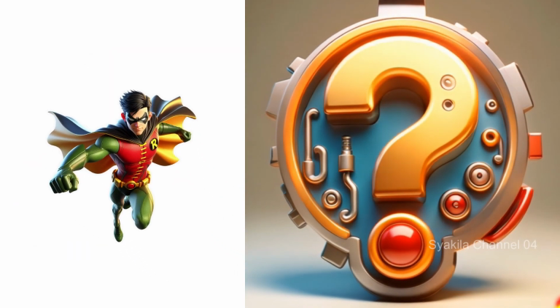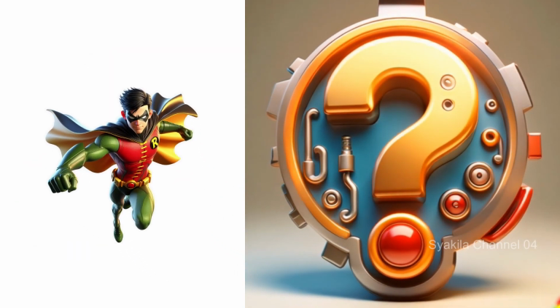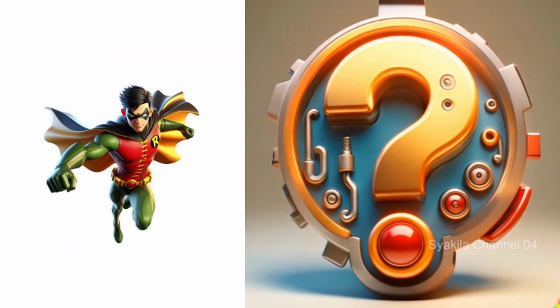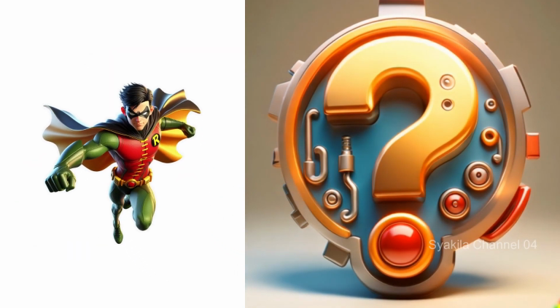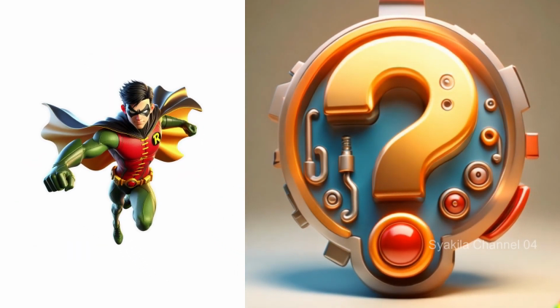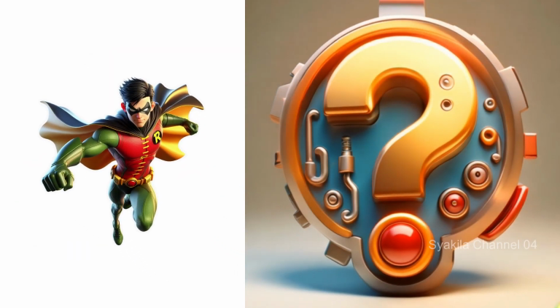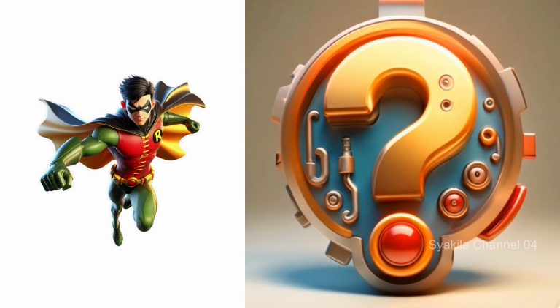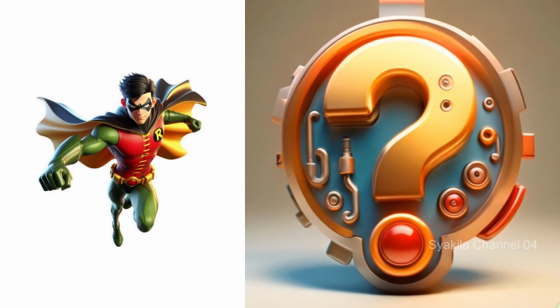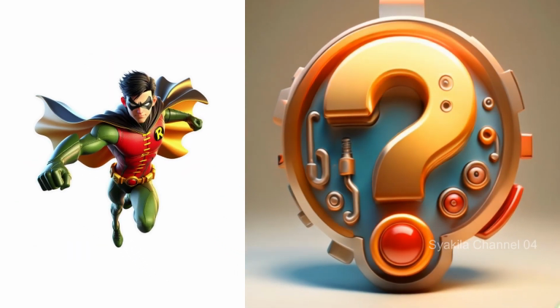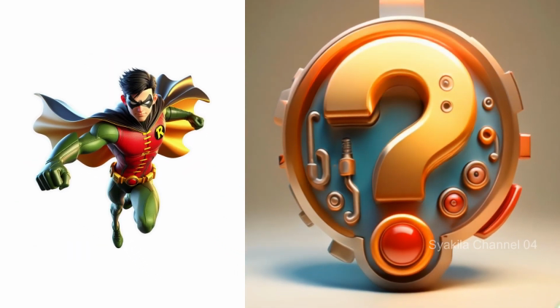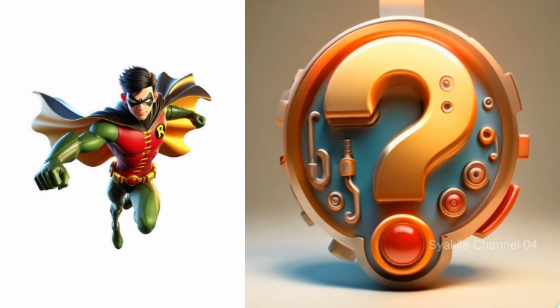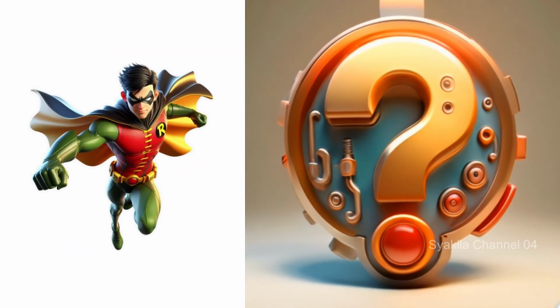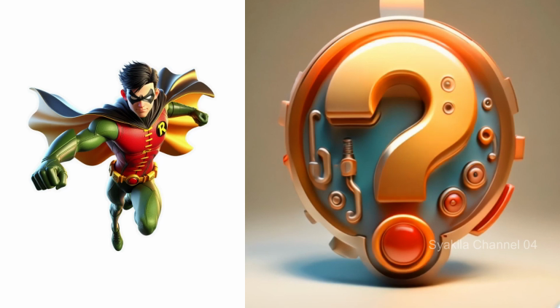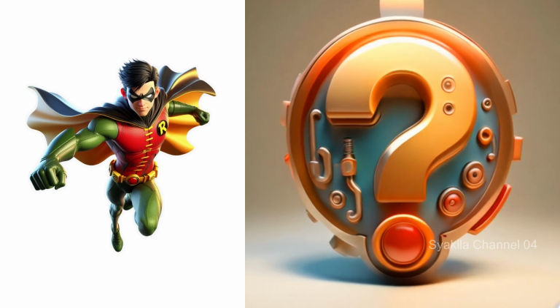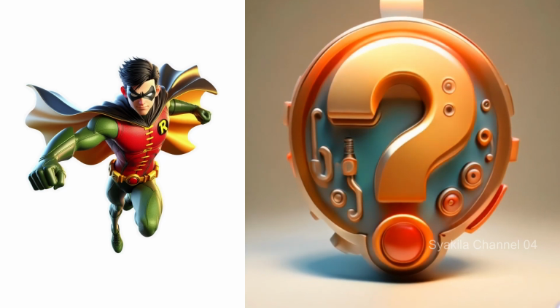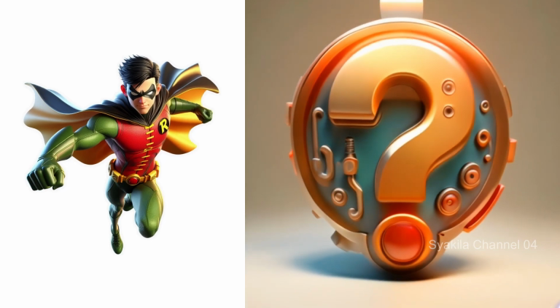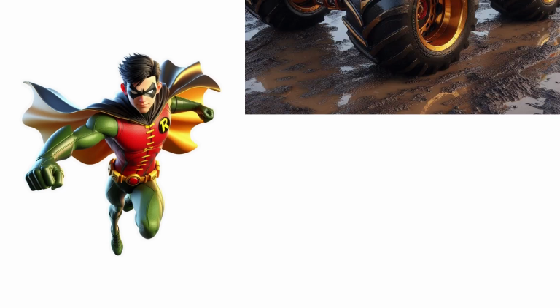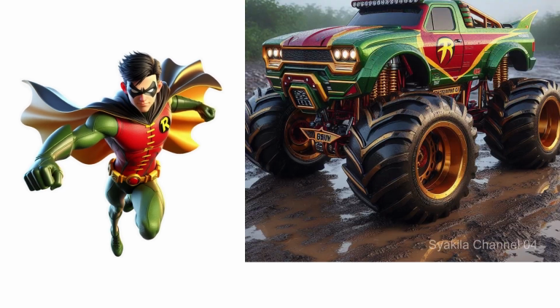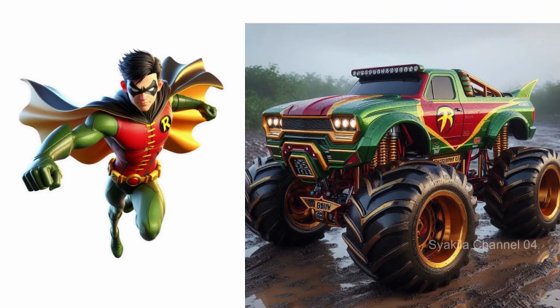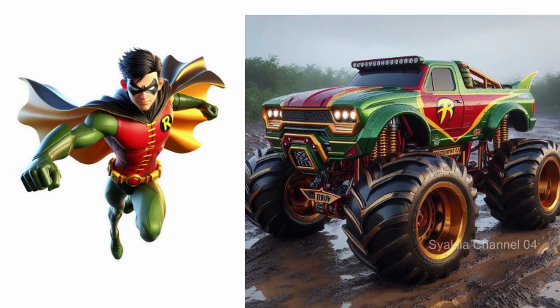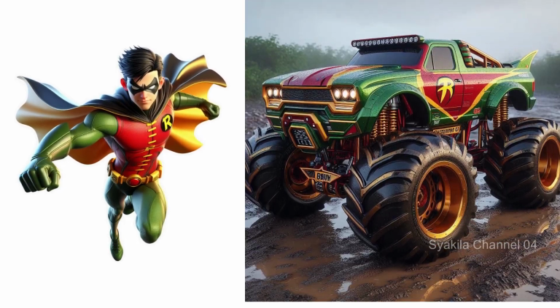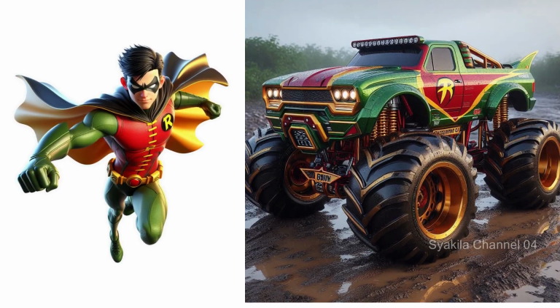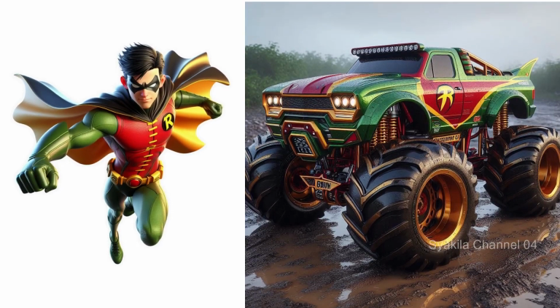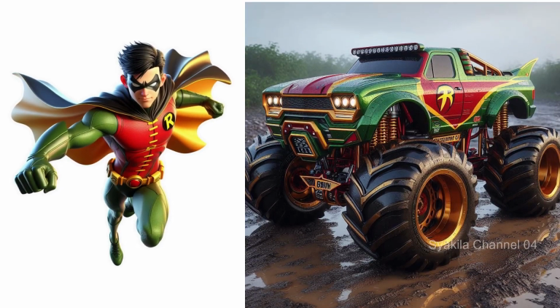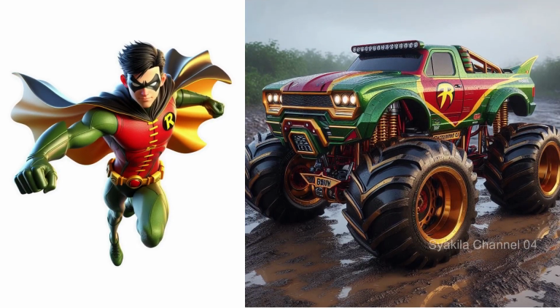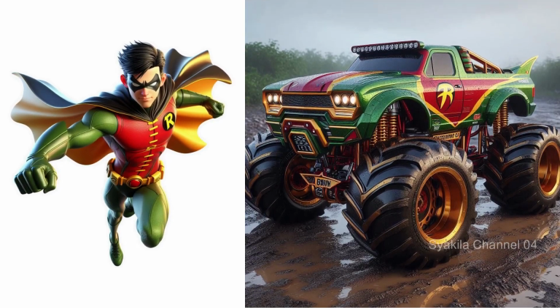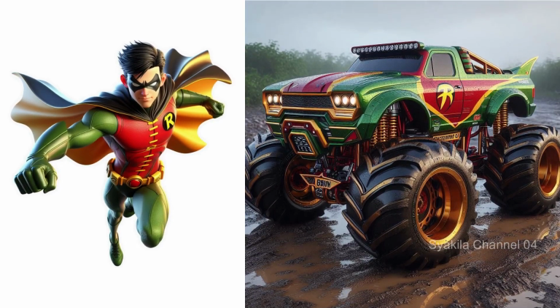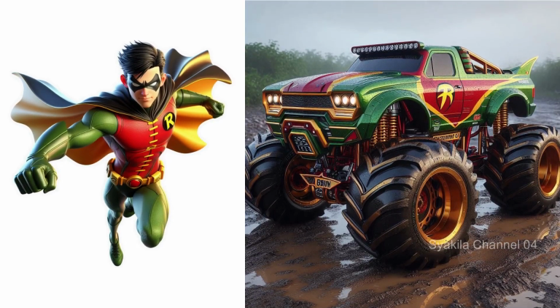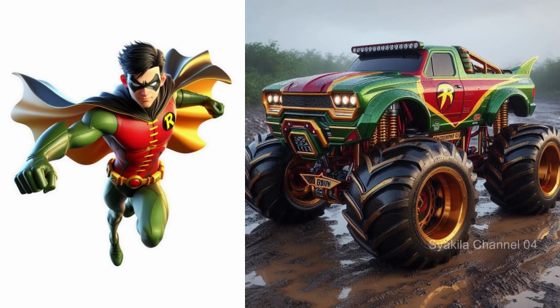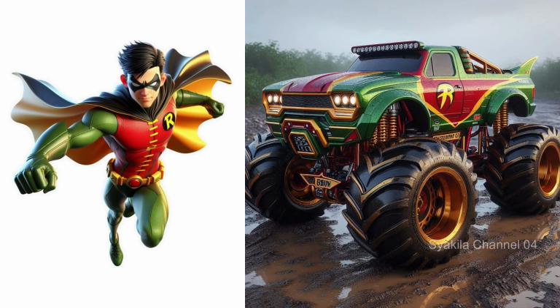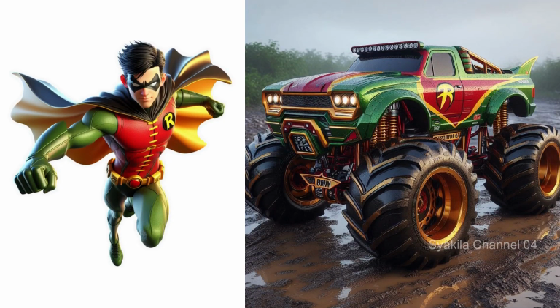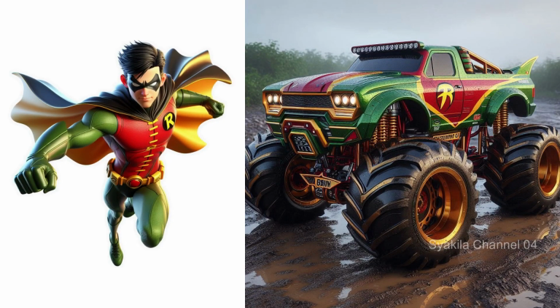Robin transformation into monster truck. I hope this is cool too.